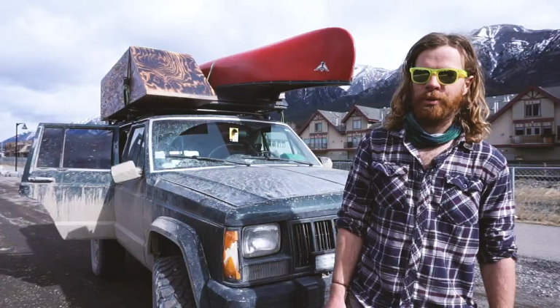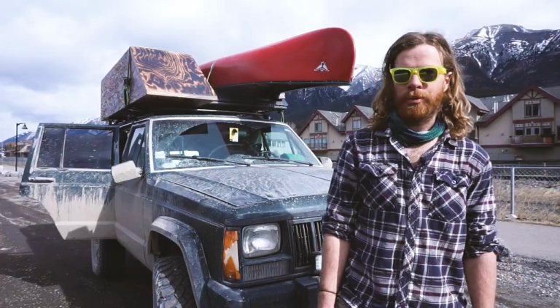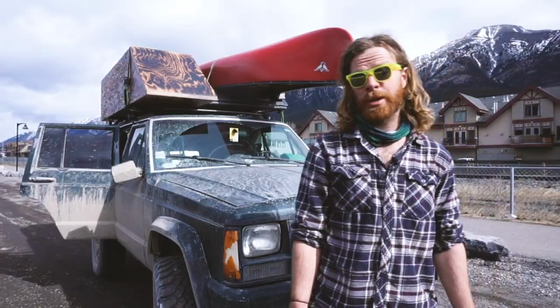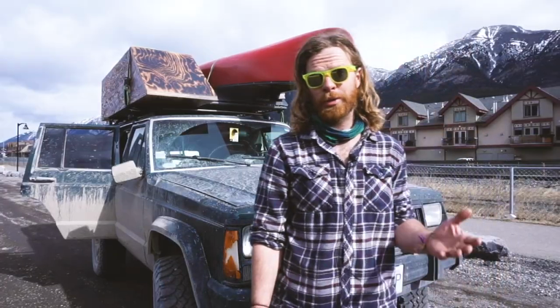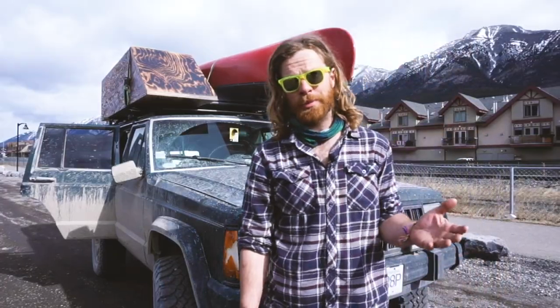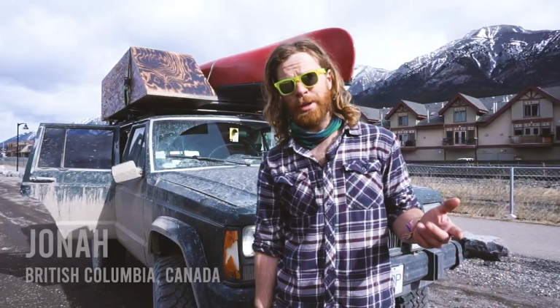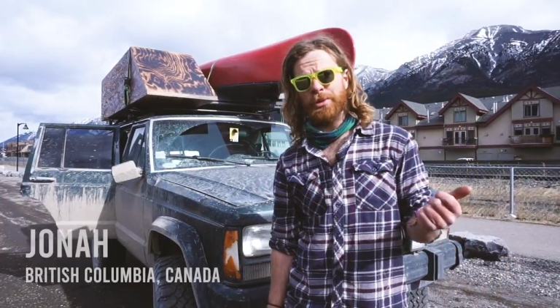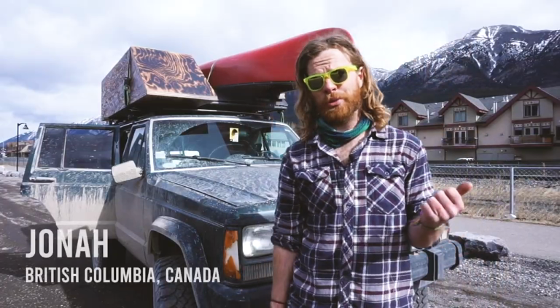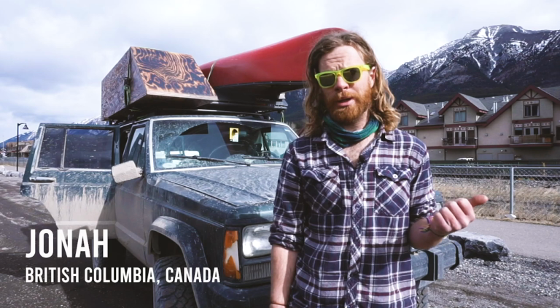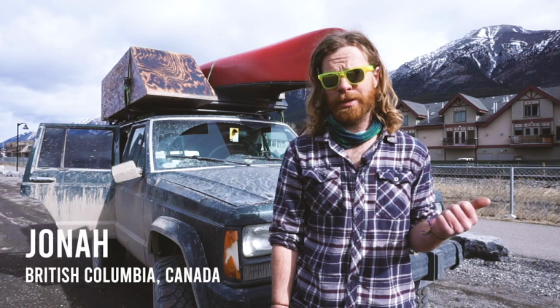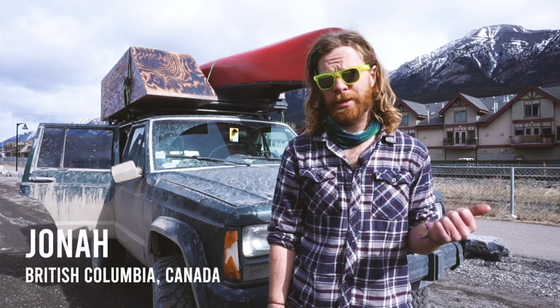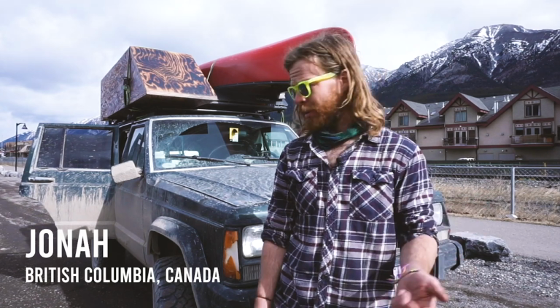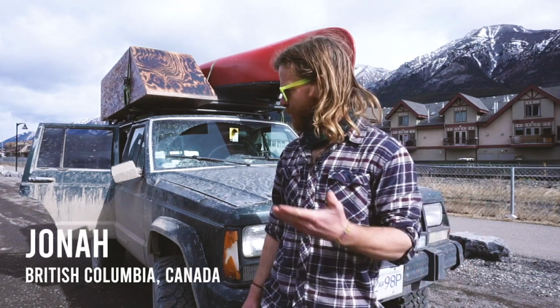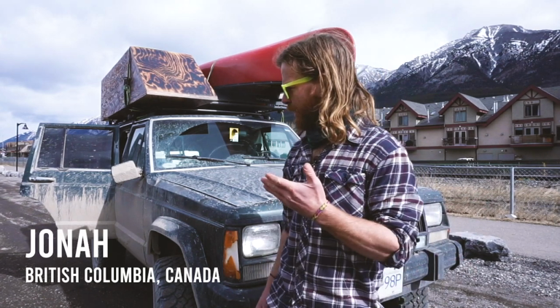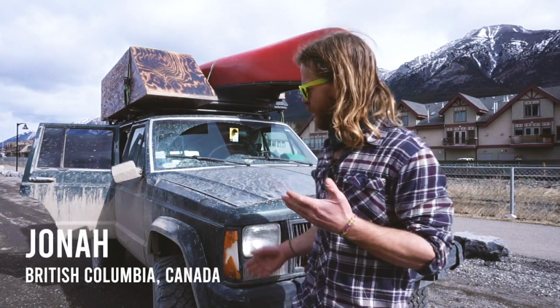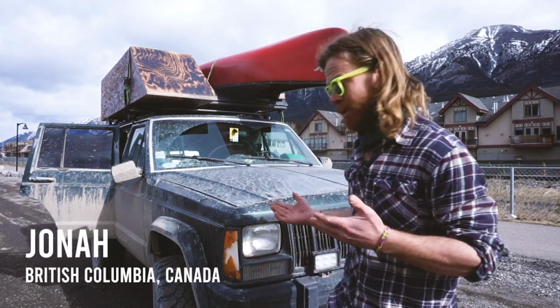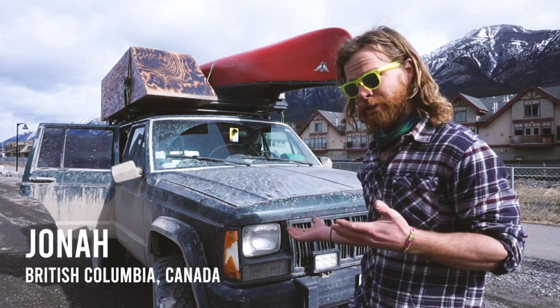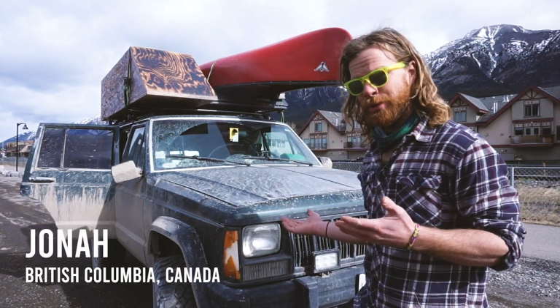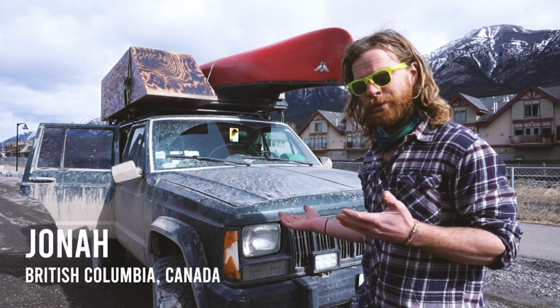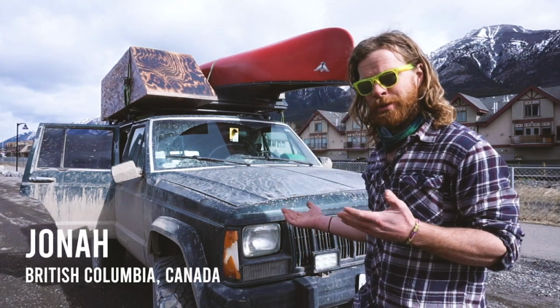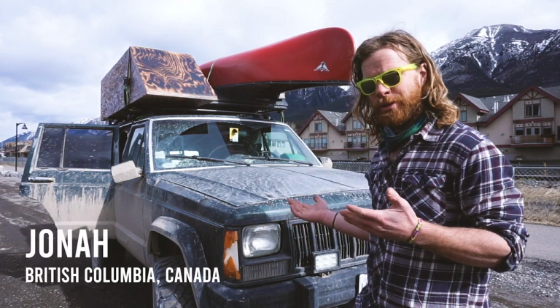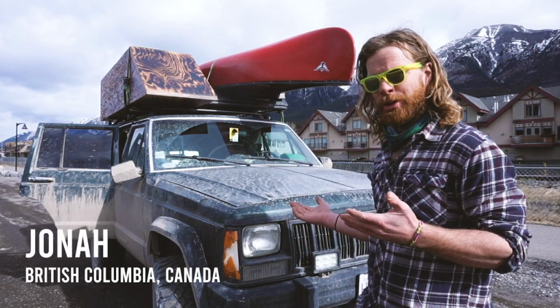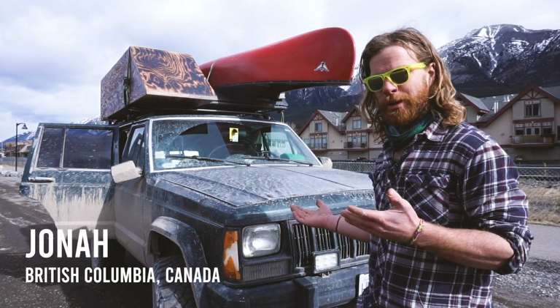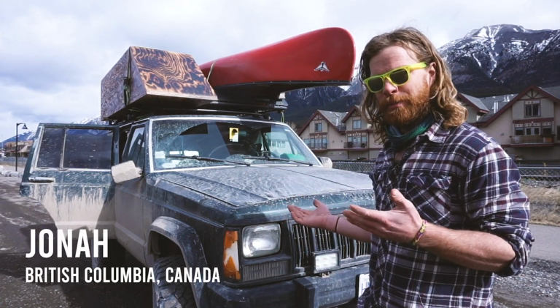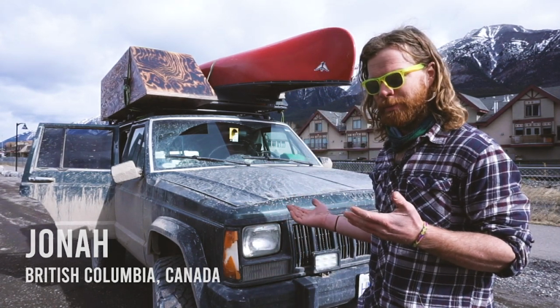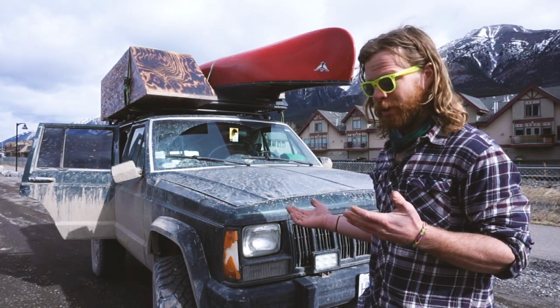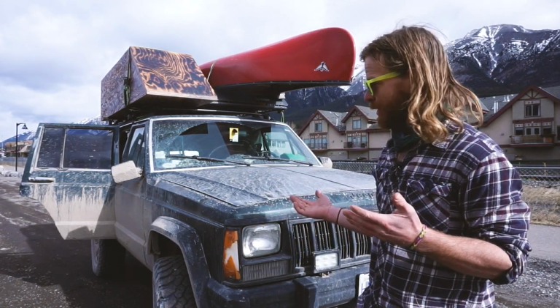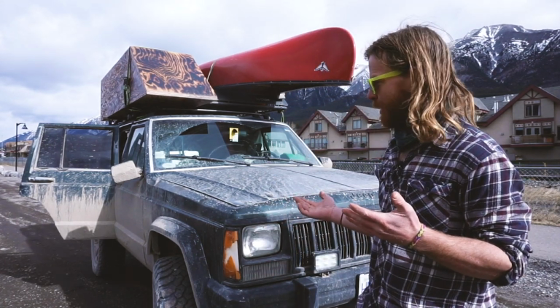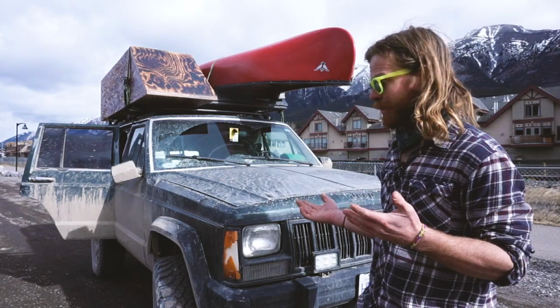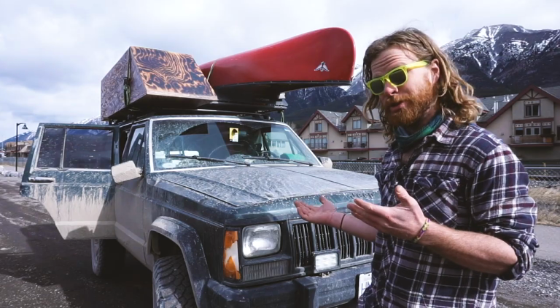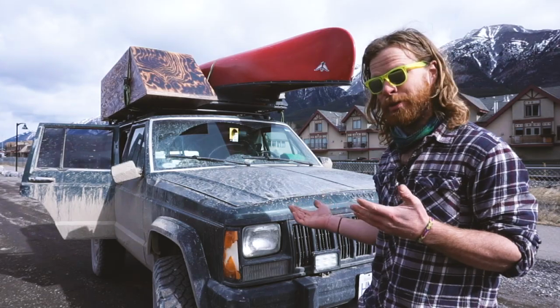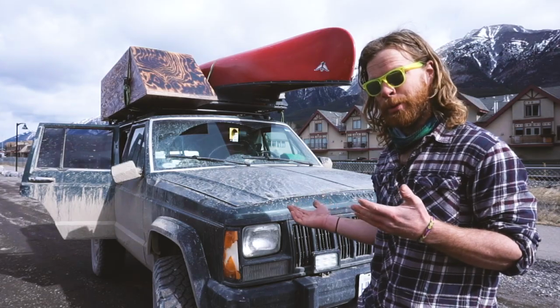Well, hello. My name is Jonah Wade and this is my '92 Jeep Cherokee. Its nickname is the Sender Mobile.